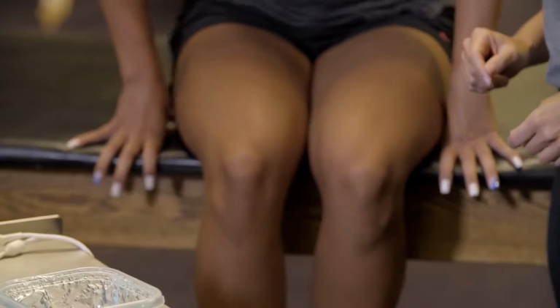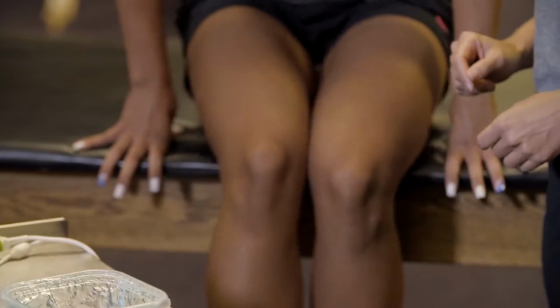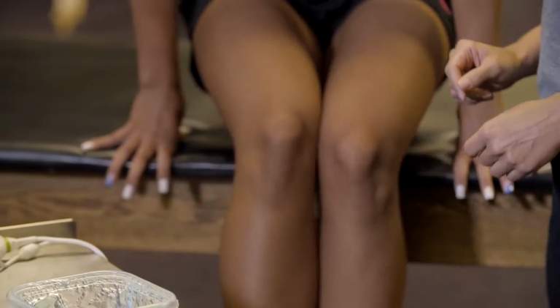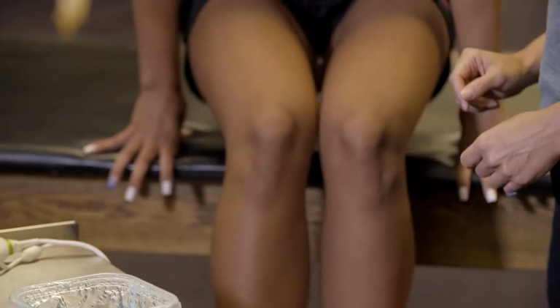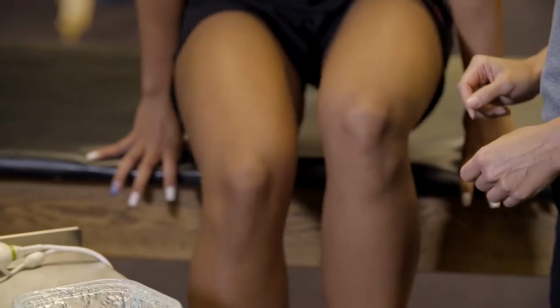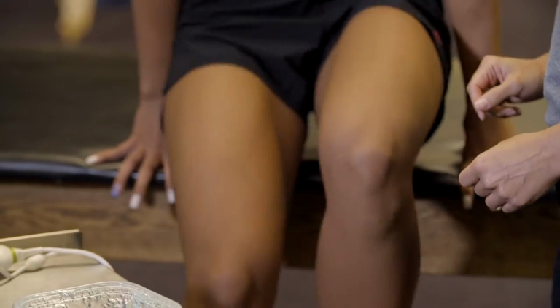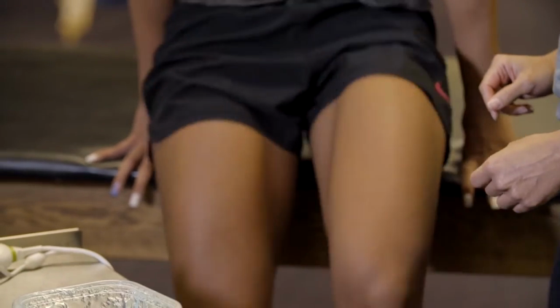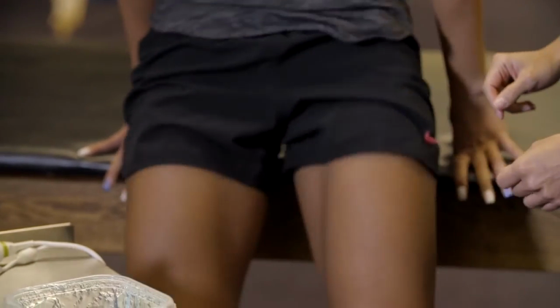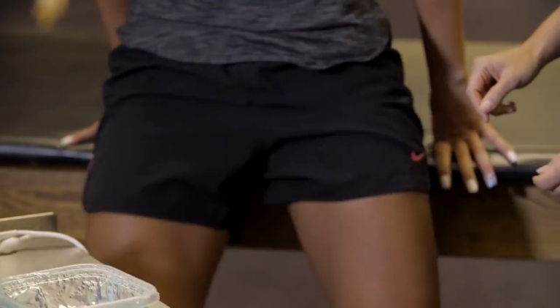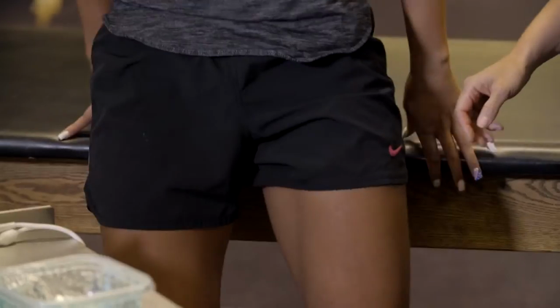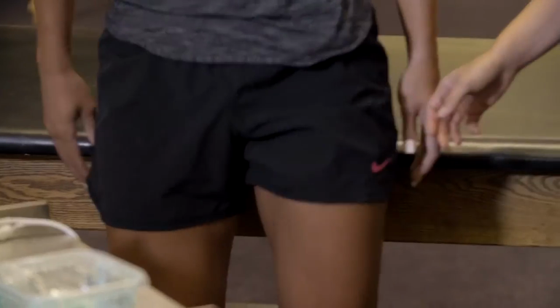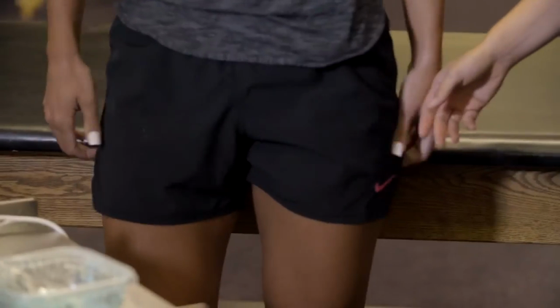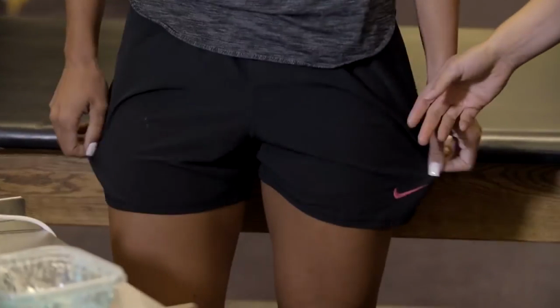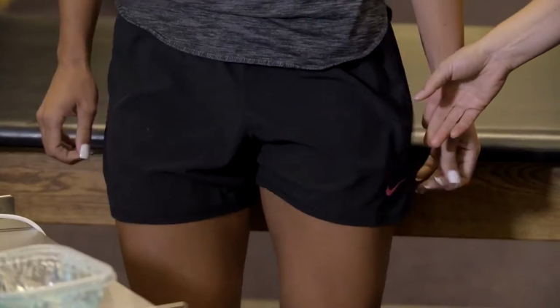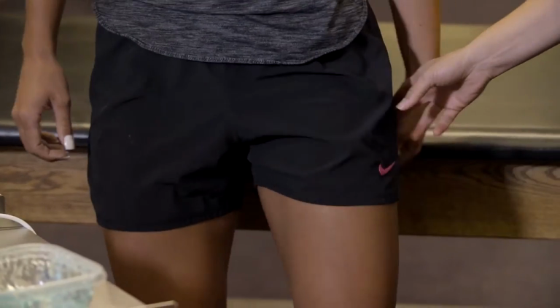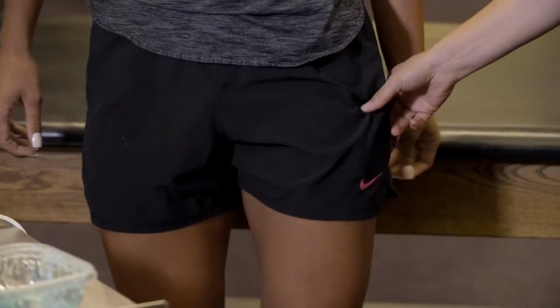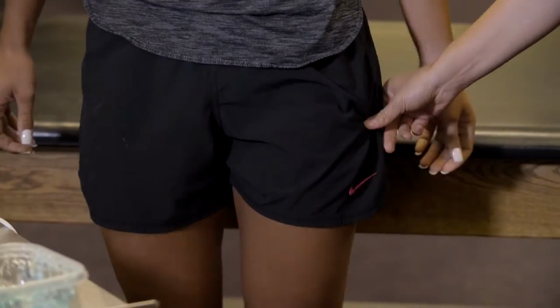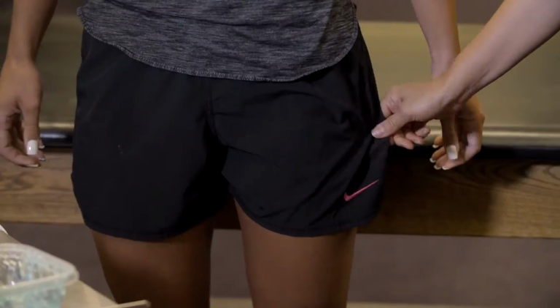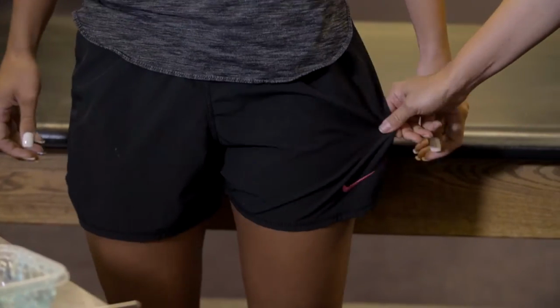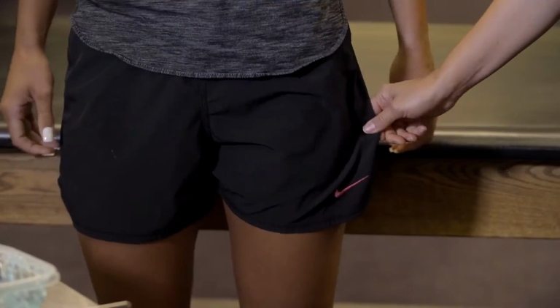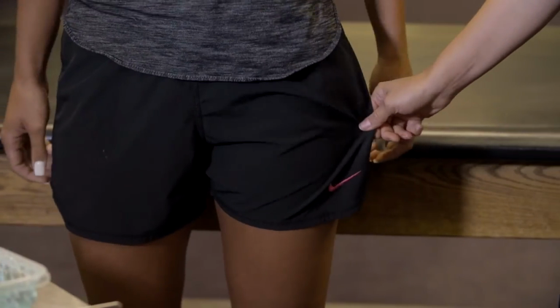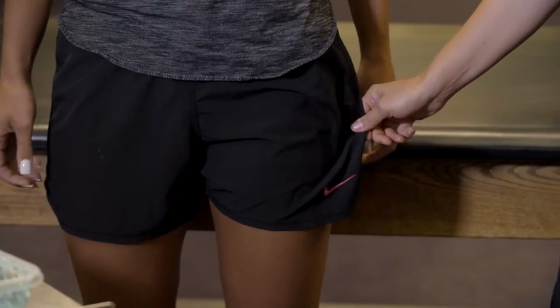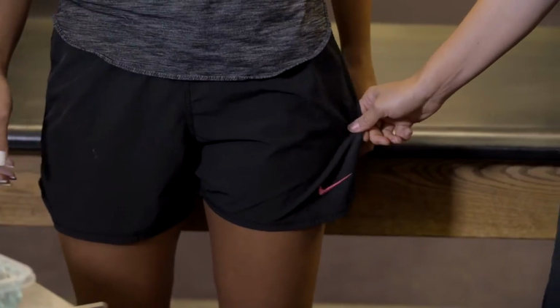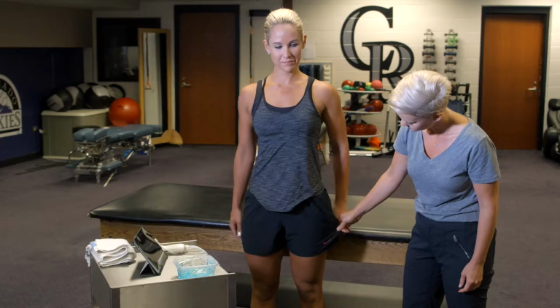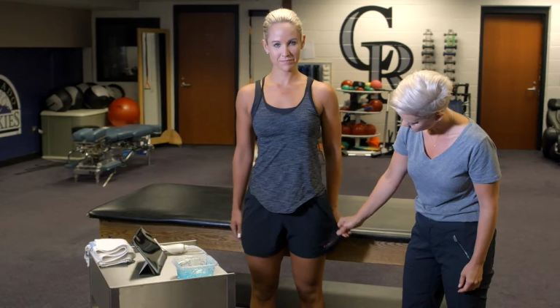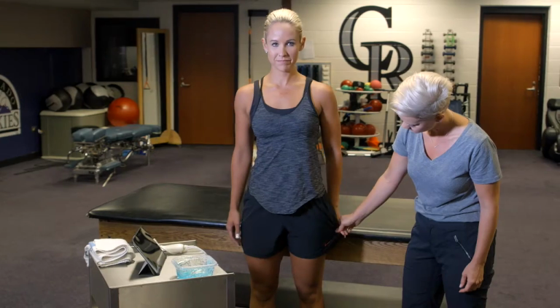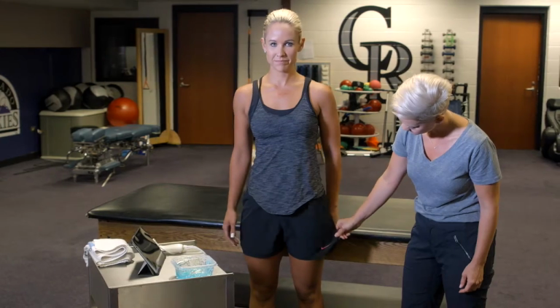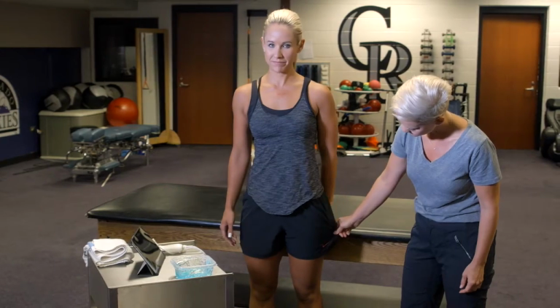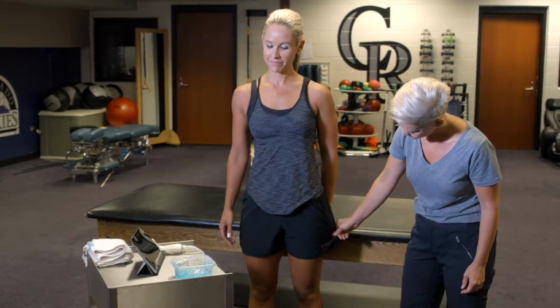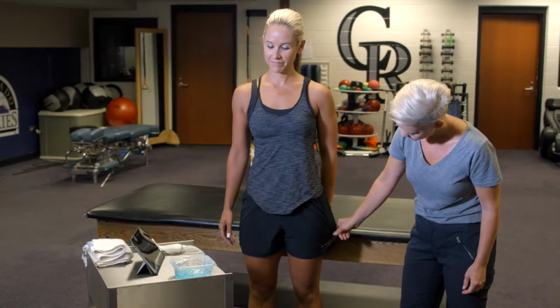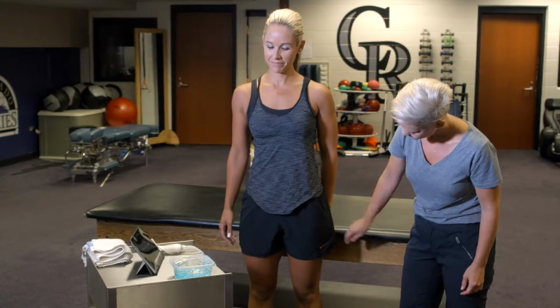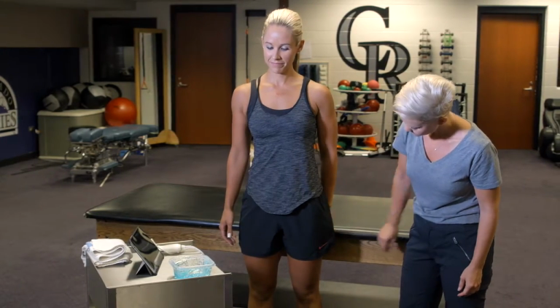As for attire, the best clothing will be non-restrictive and loose-fitting so the muscle is not compressed.